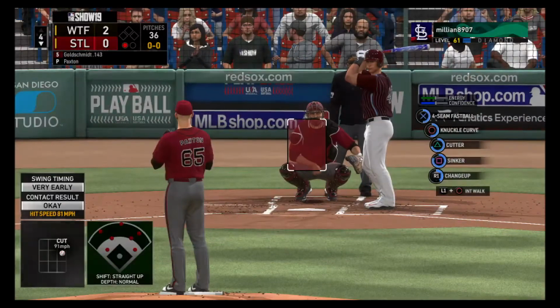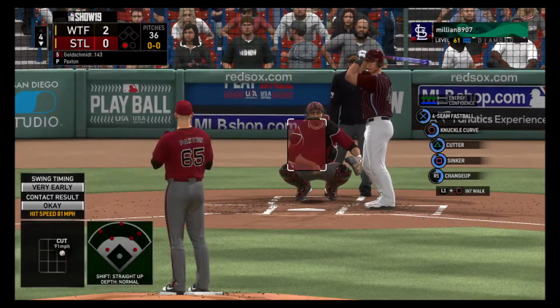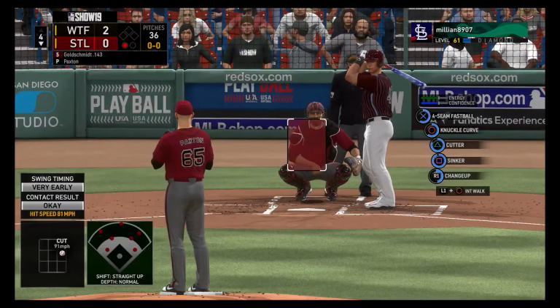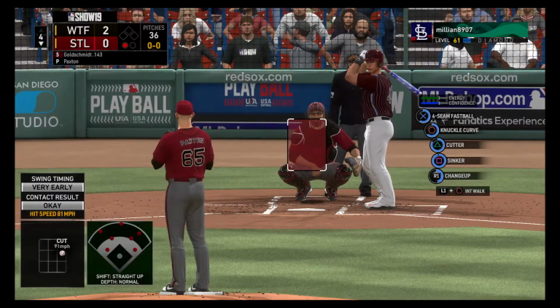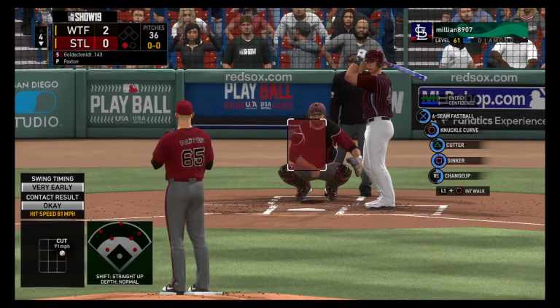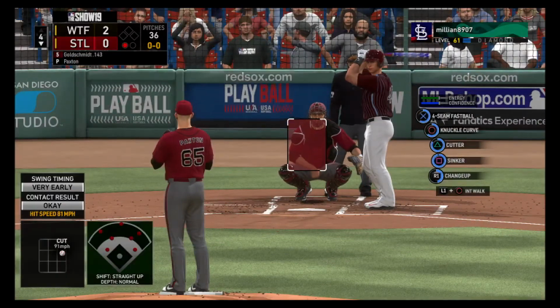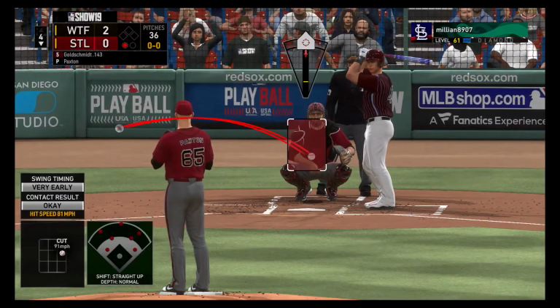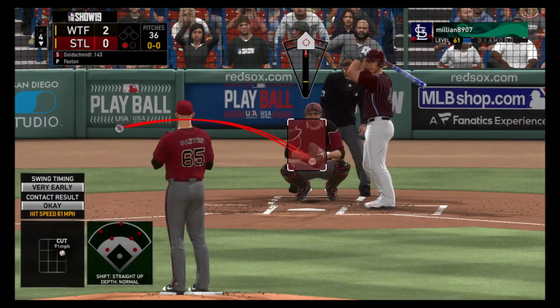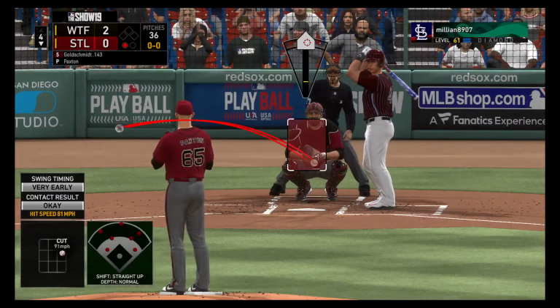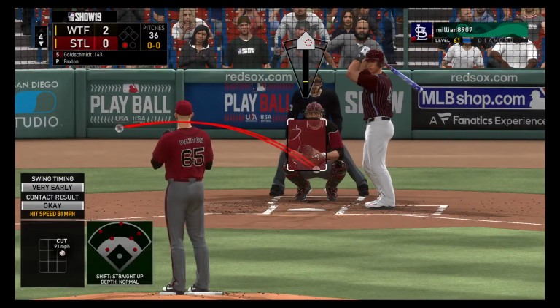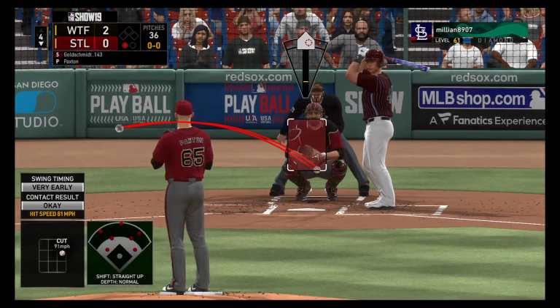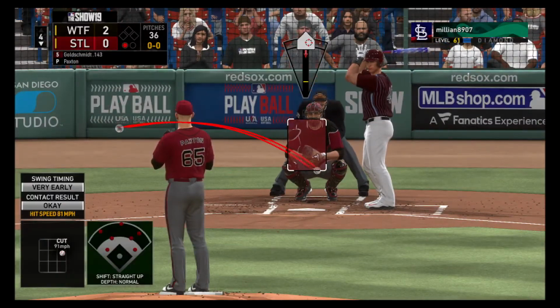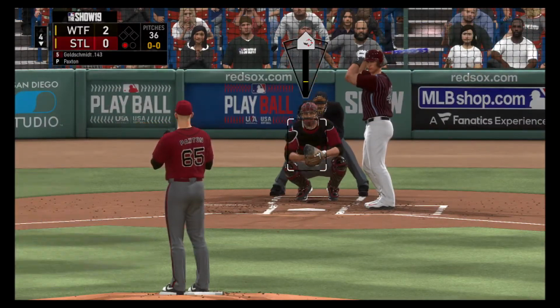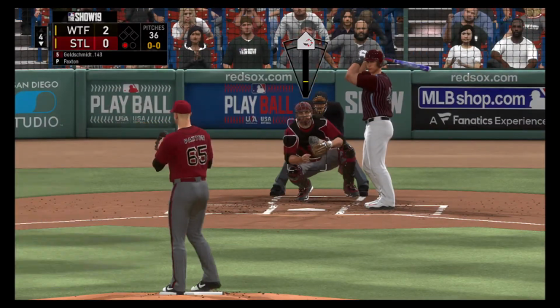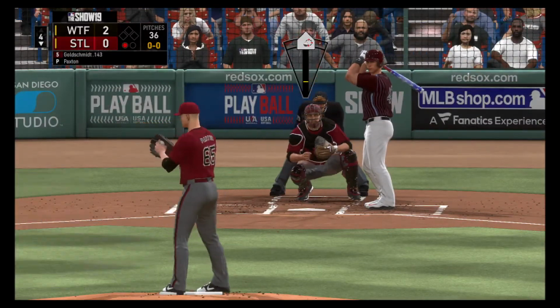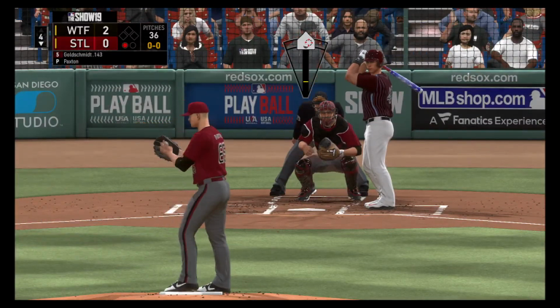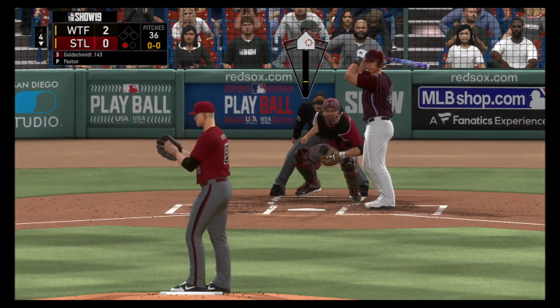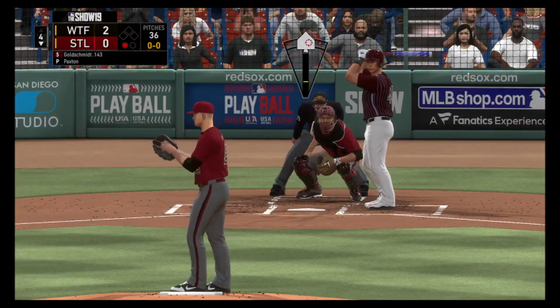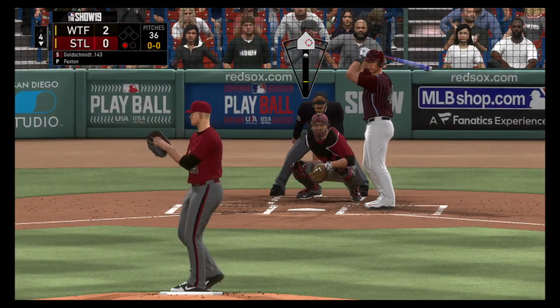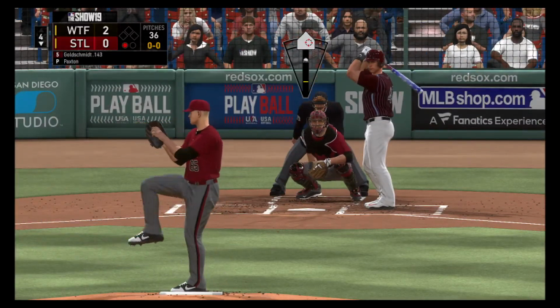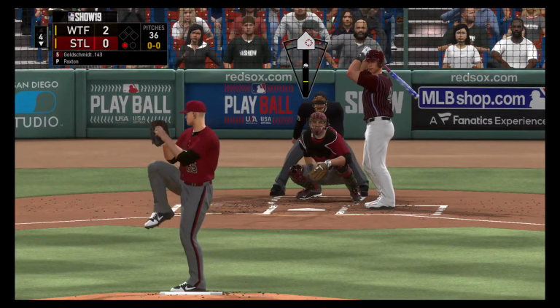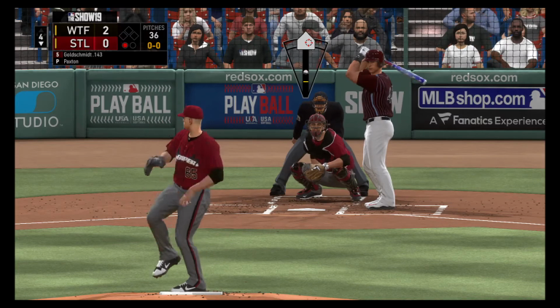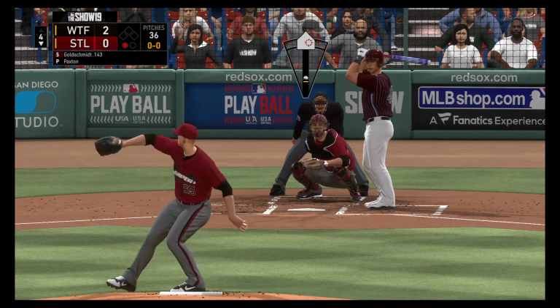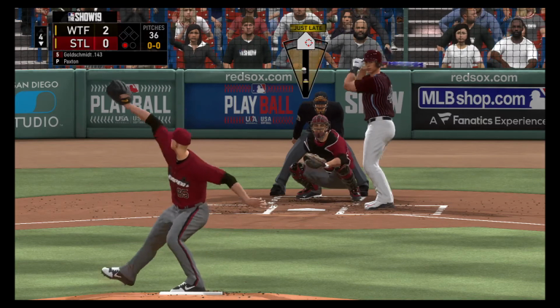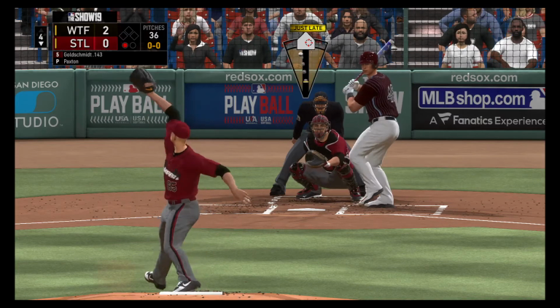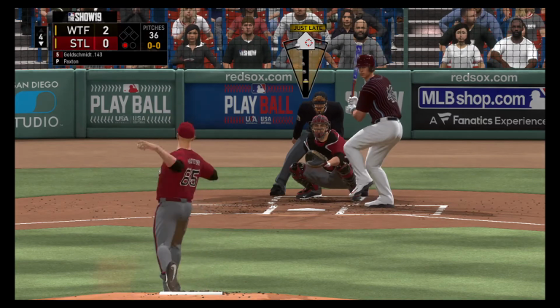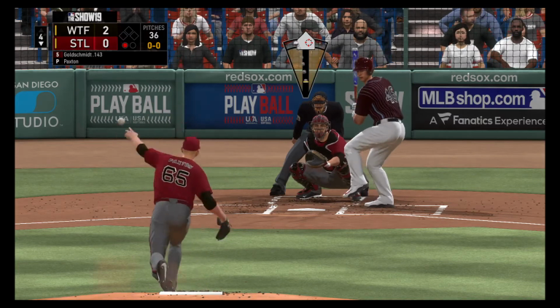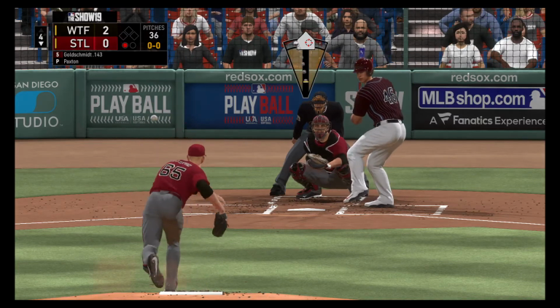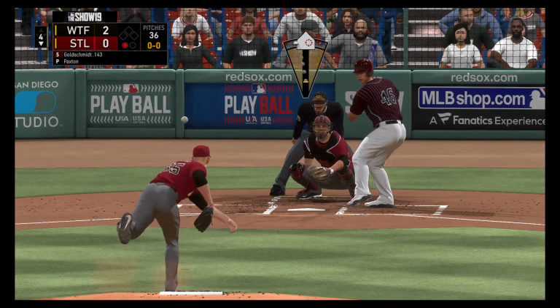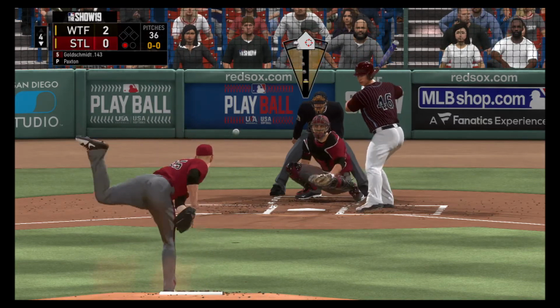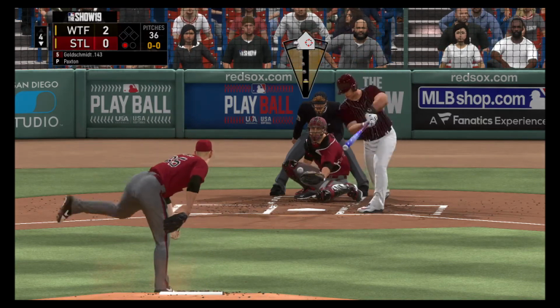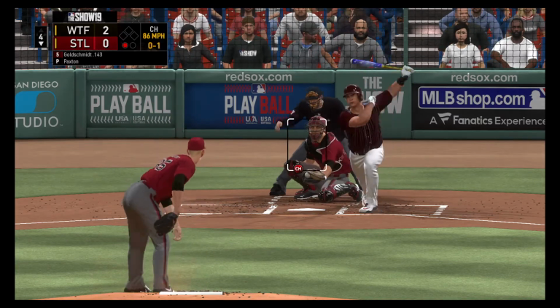Now batting — bases are empty with one man gone, and stepping in, the power-hitting first baseman Paul Goldschmidt.